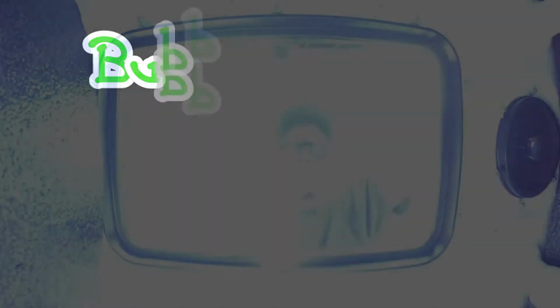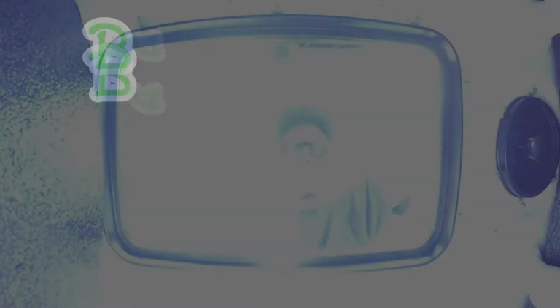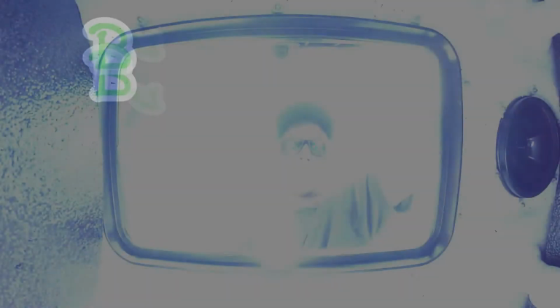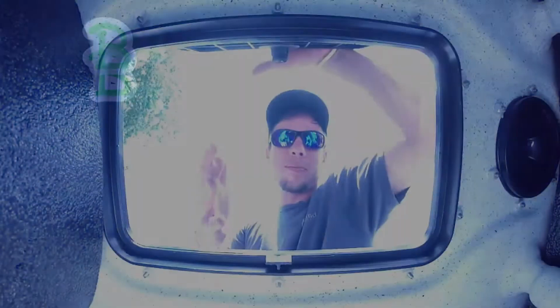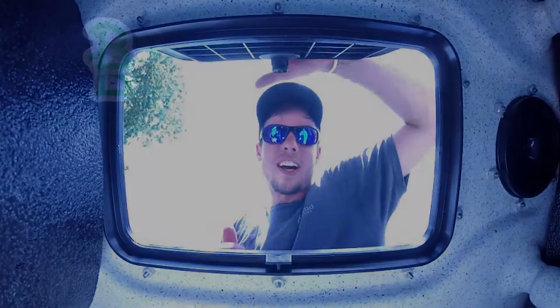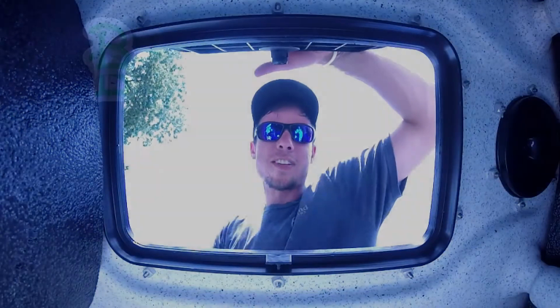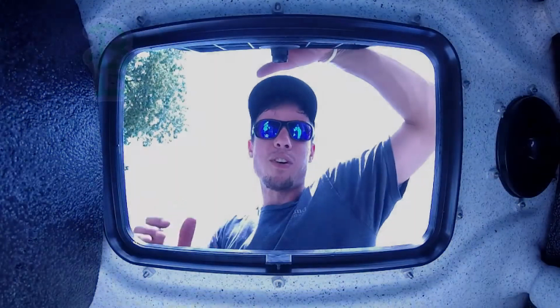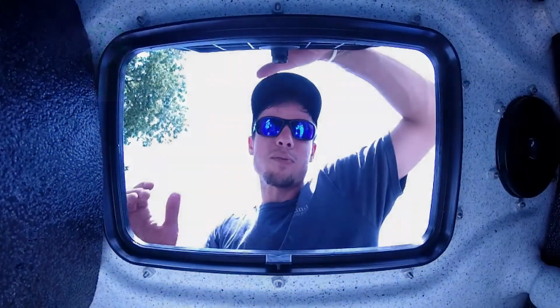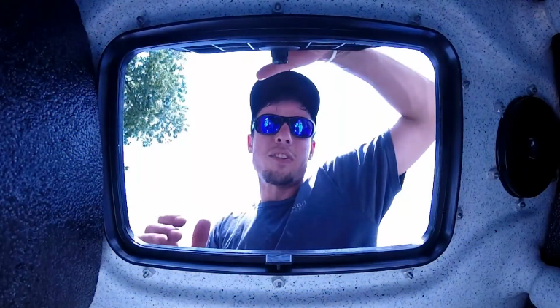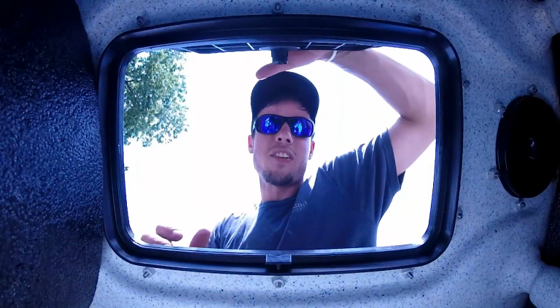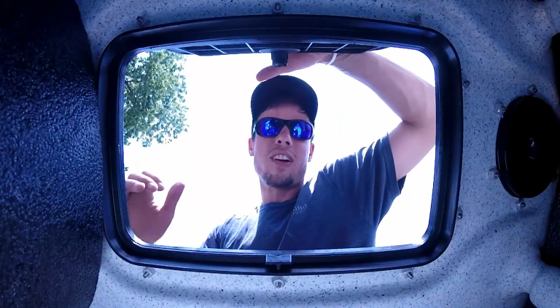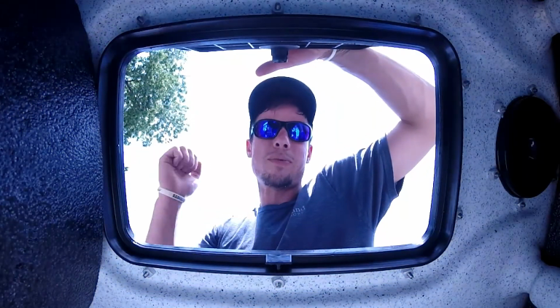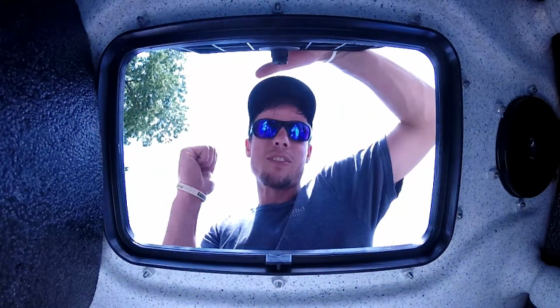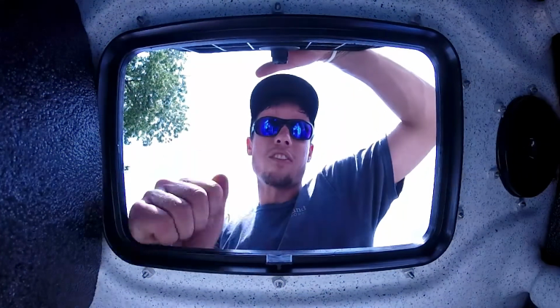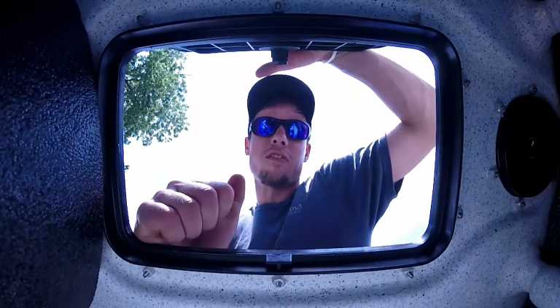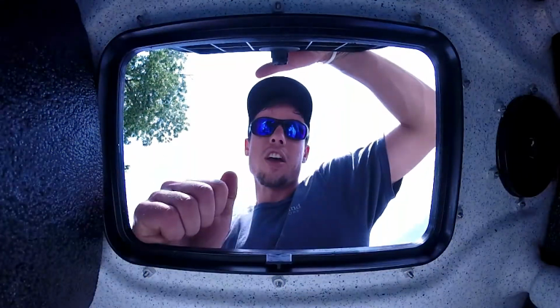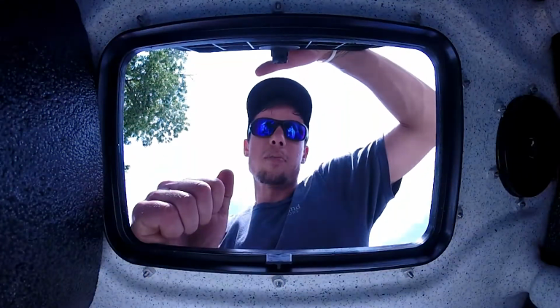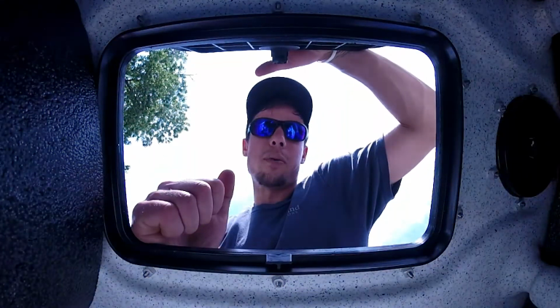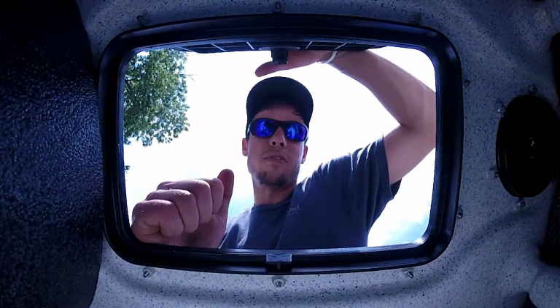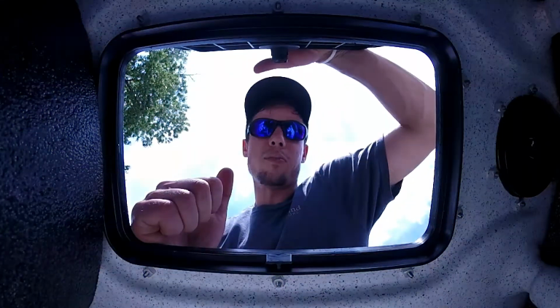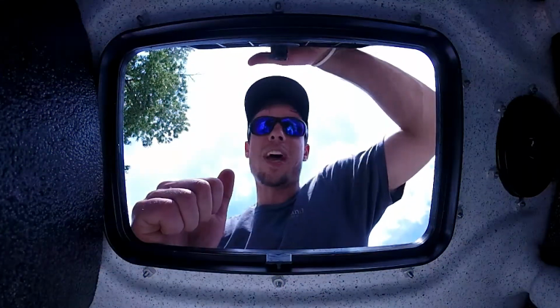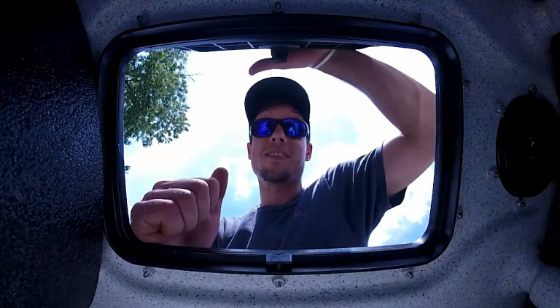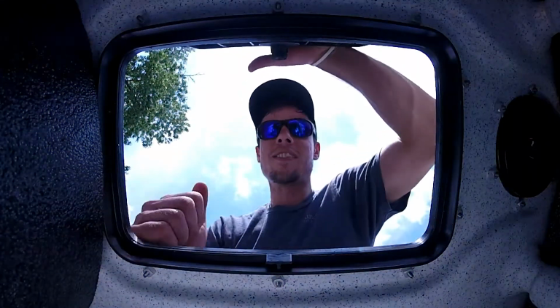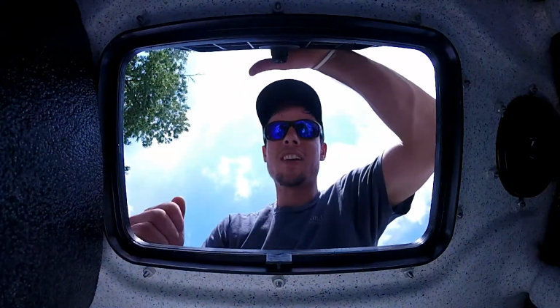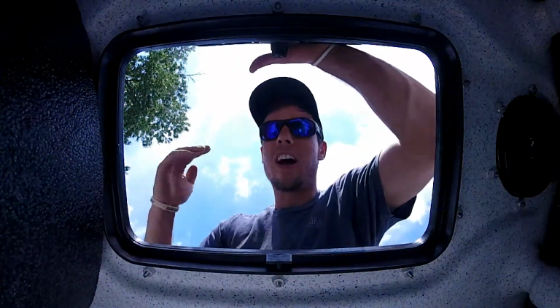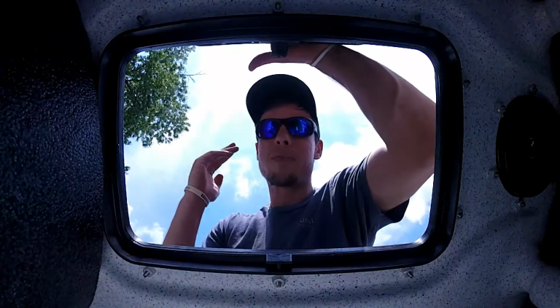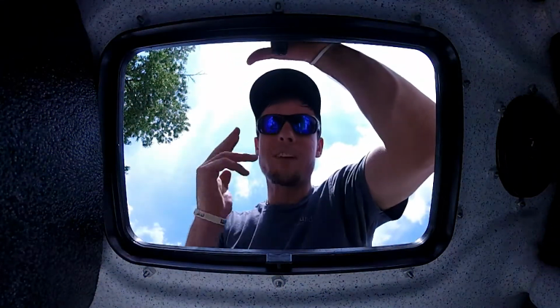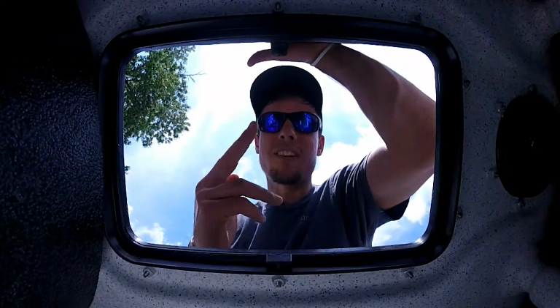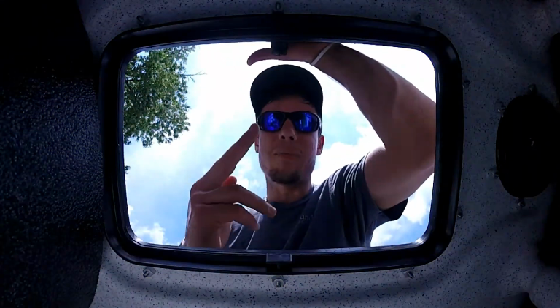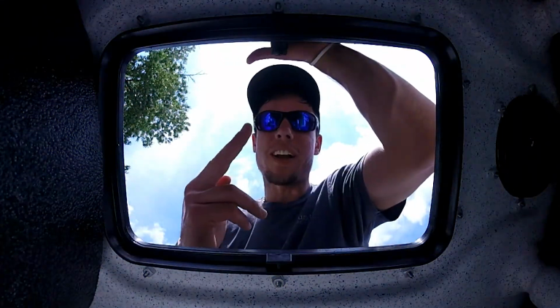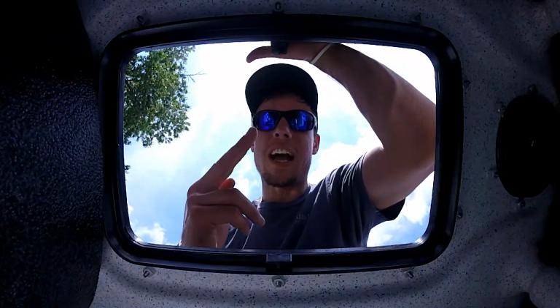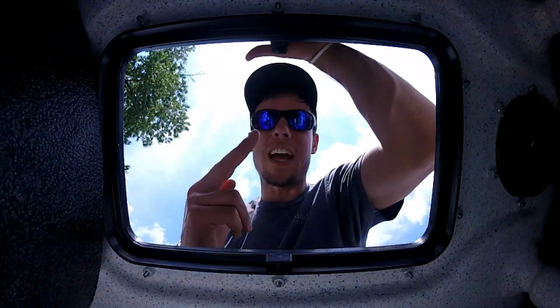What's up guys, welcome to another episode of Bubbaville Bassin. I'm gonna be cleaning my kayak.